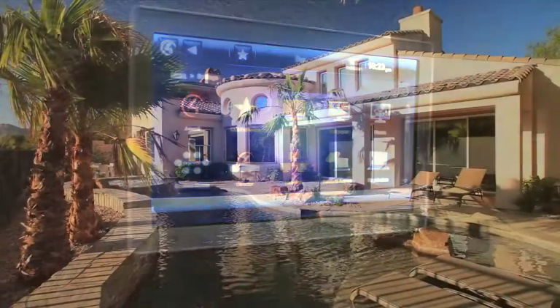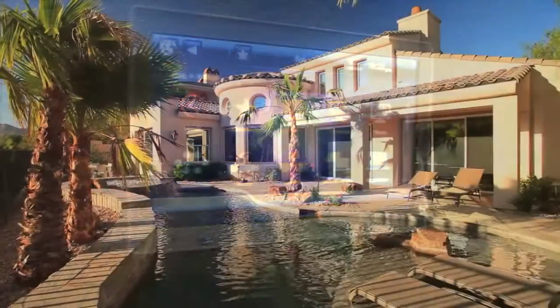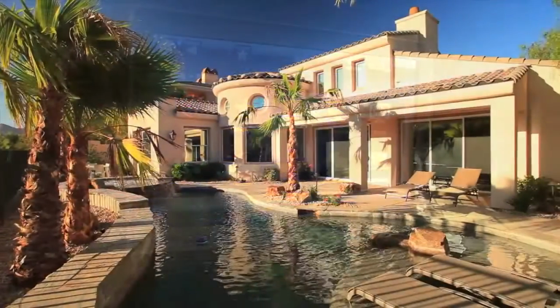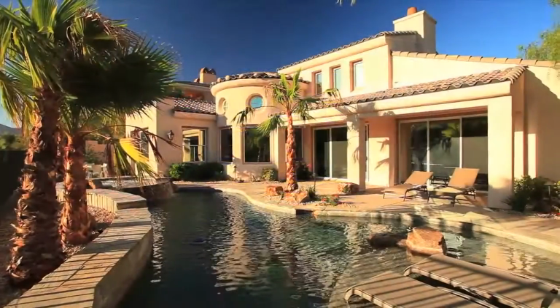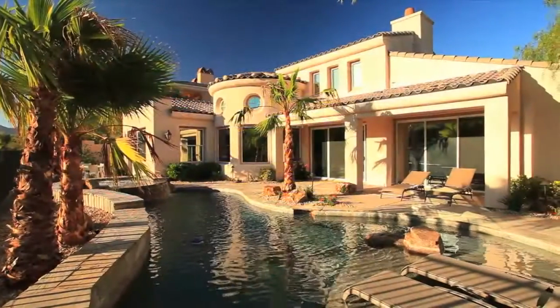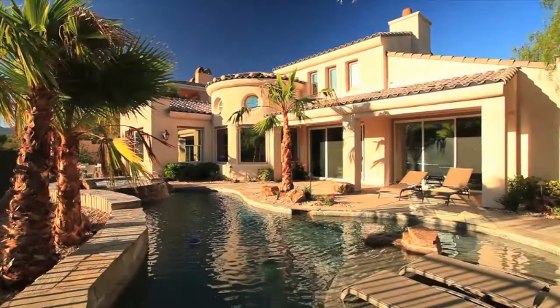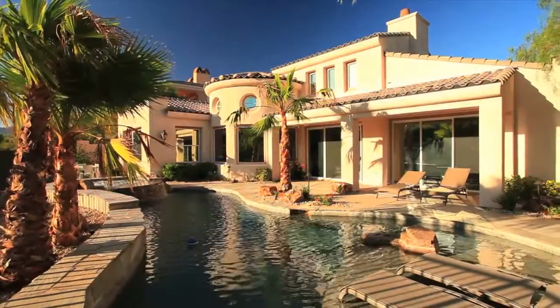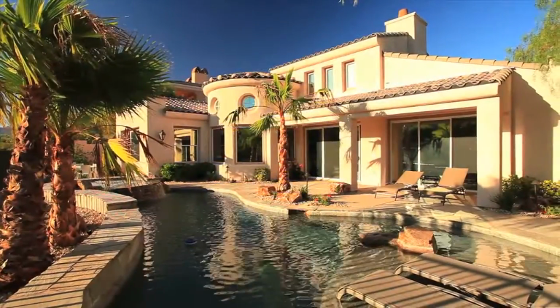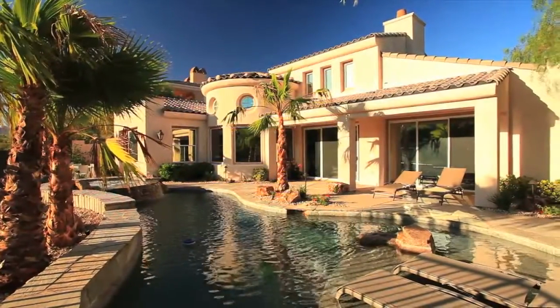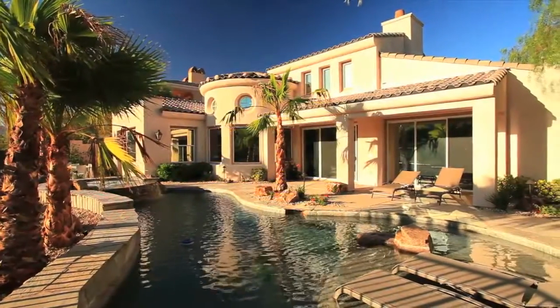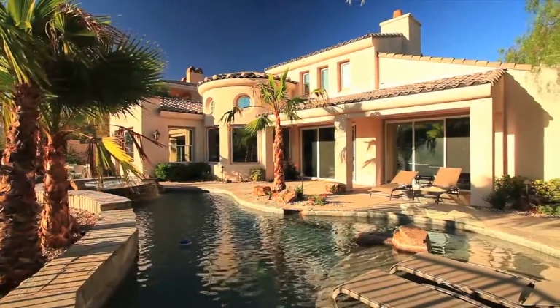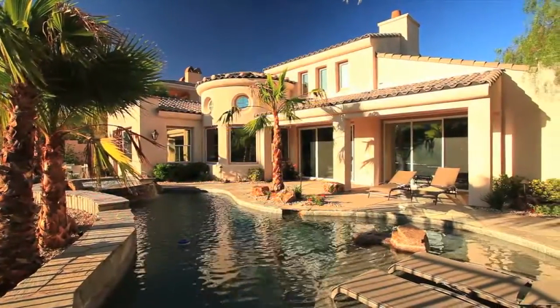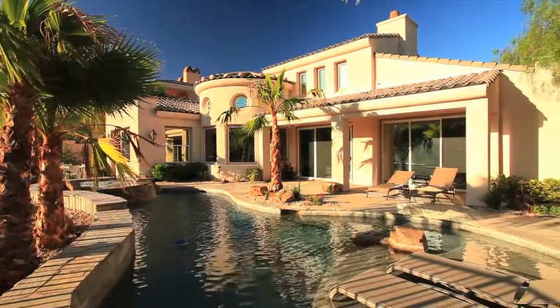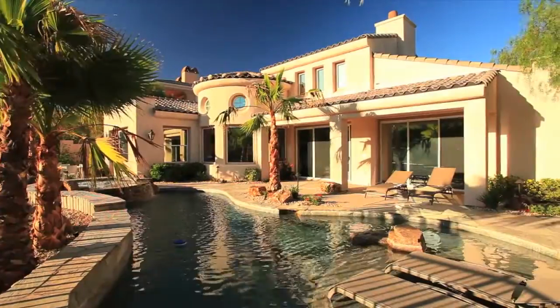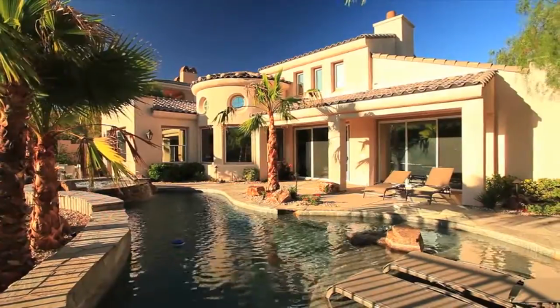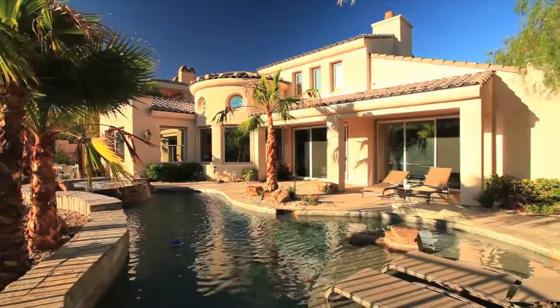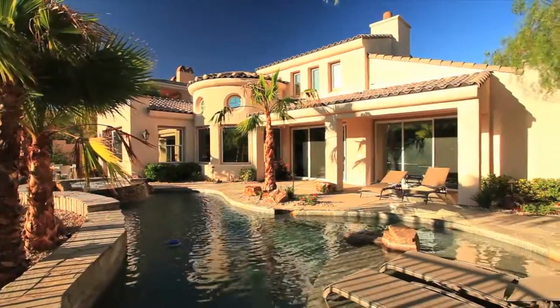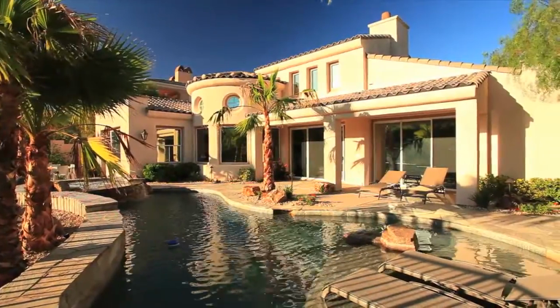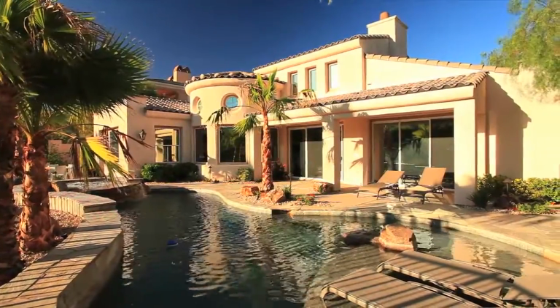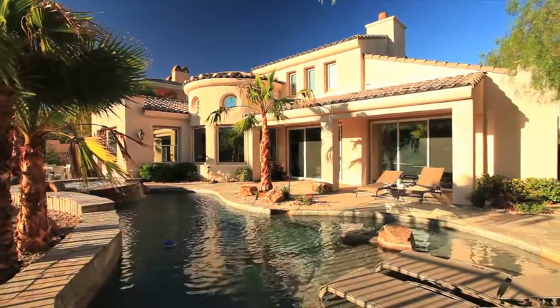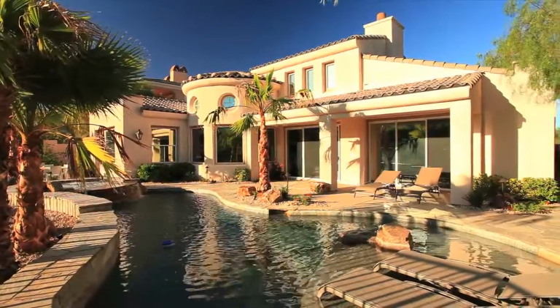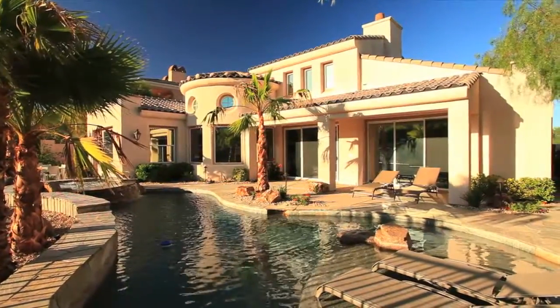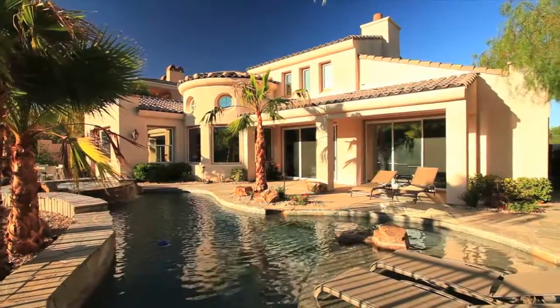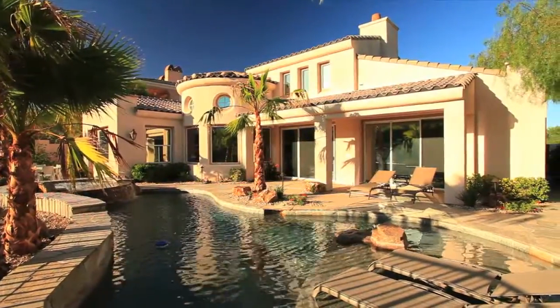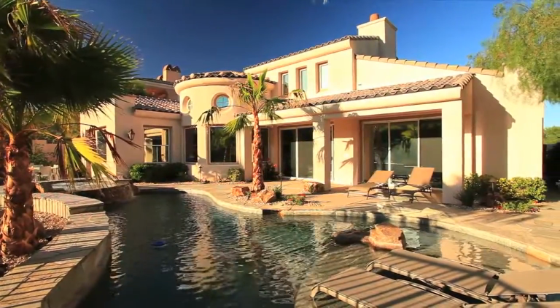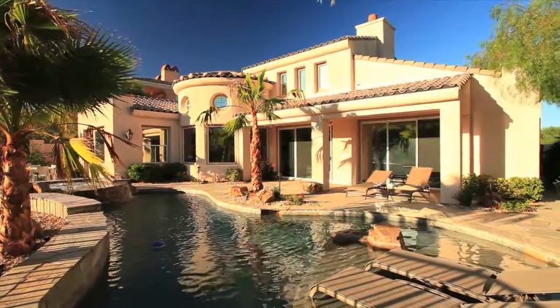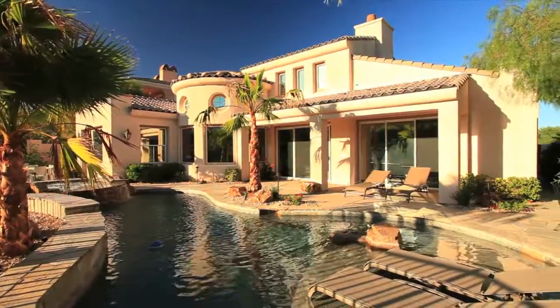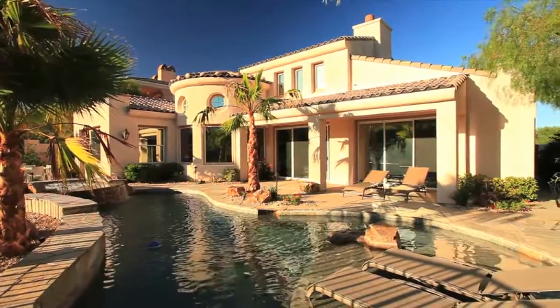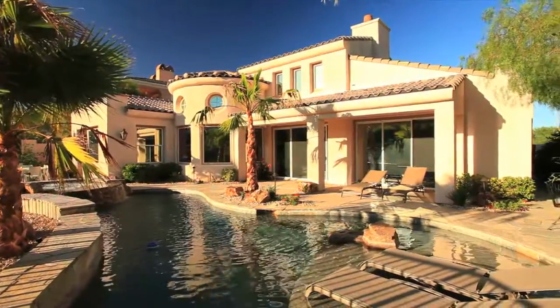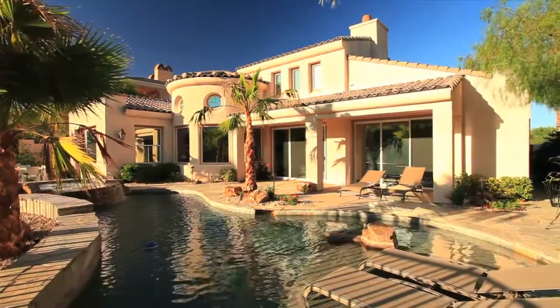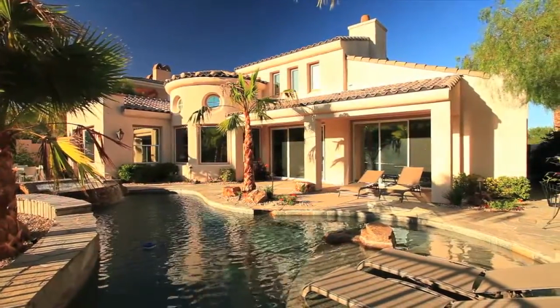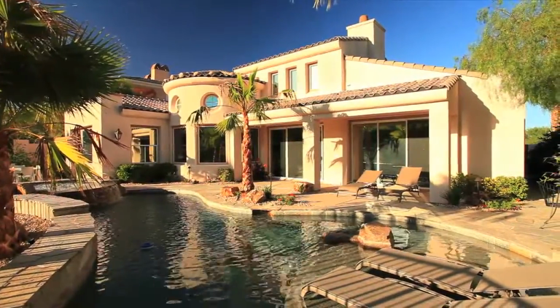2695 Turtle Head Peak is a home that is simply breathtaking in every way.